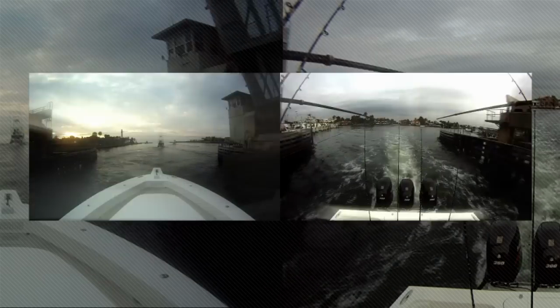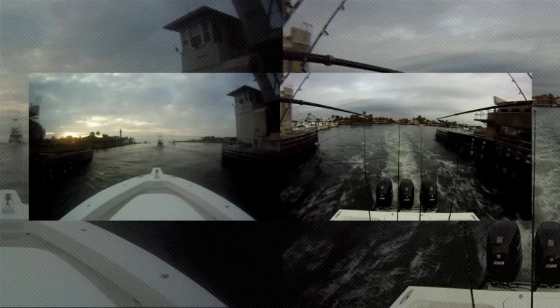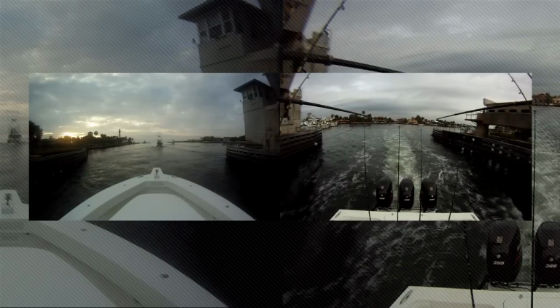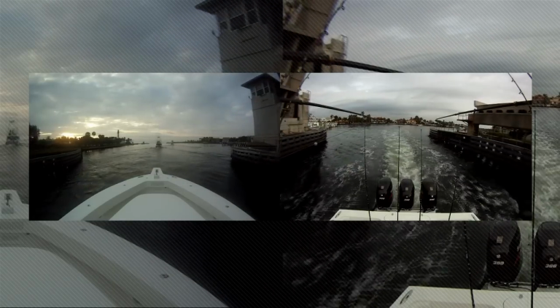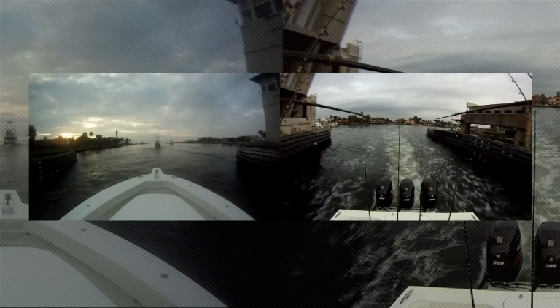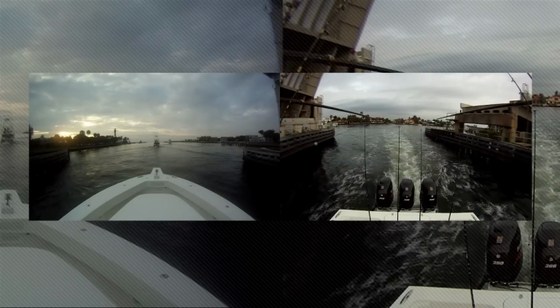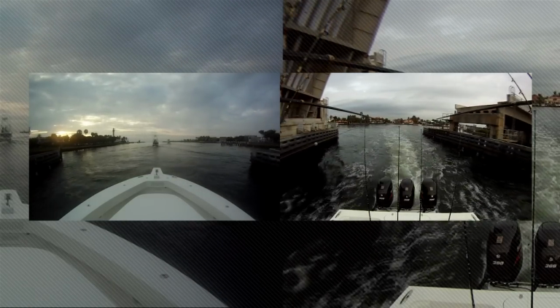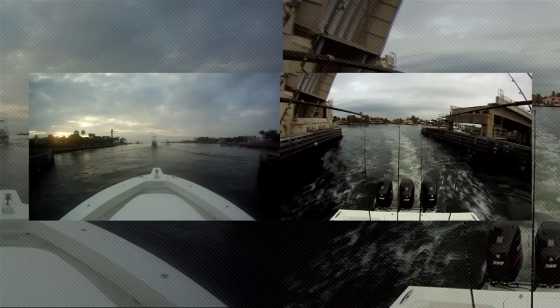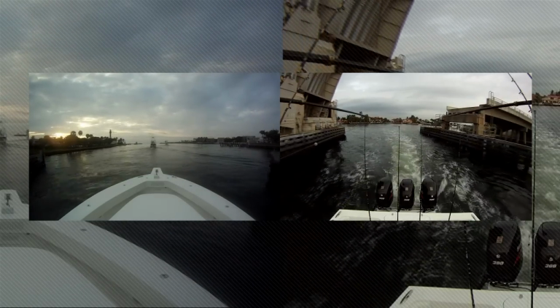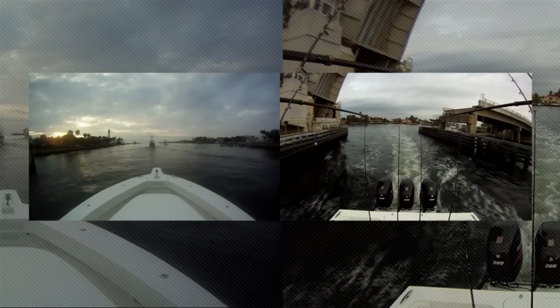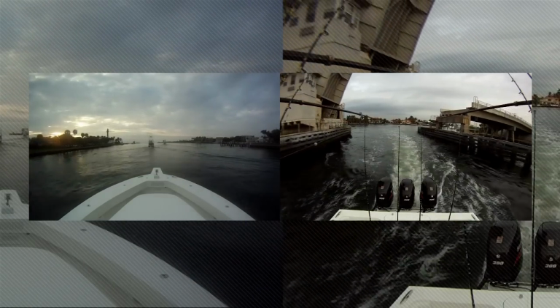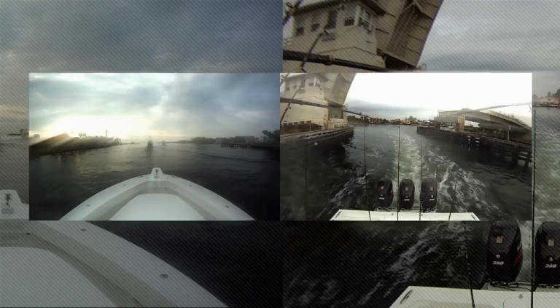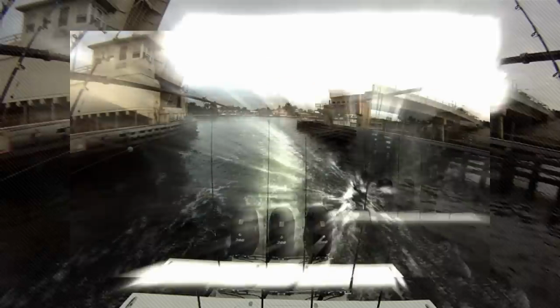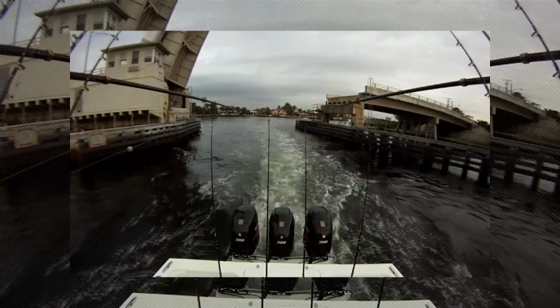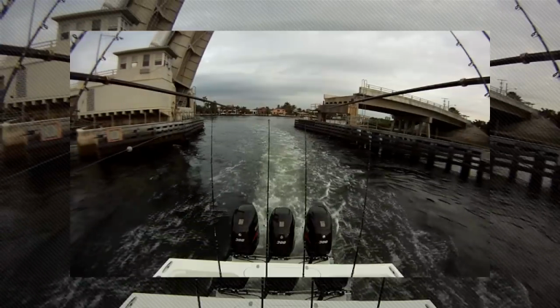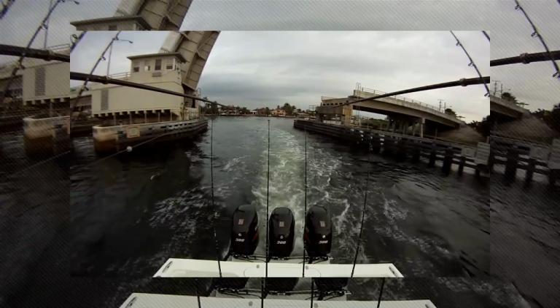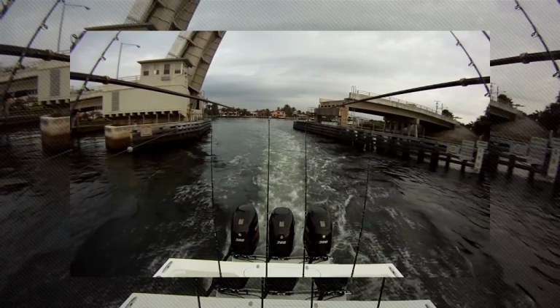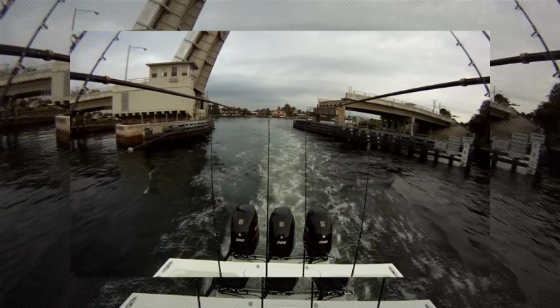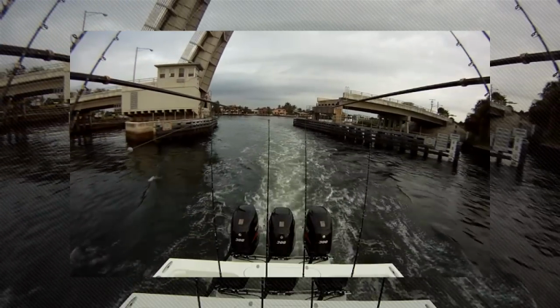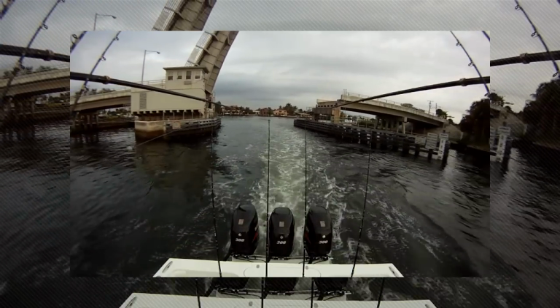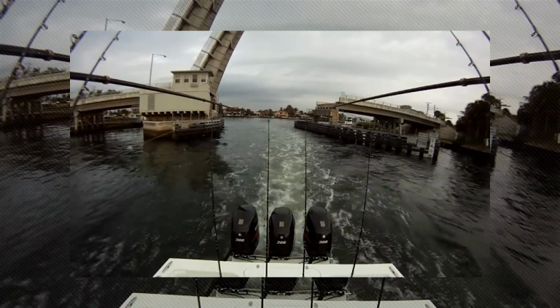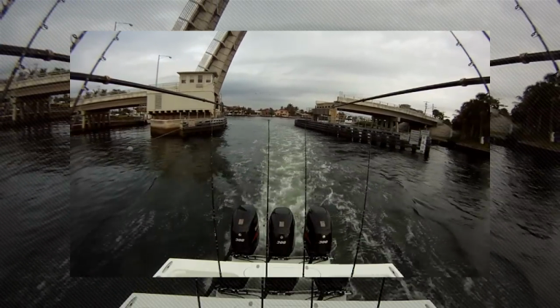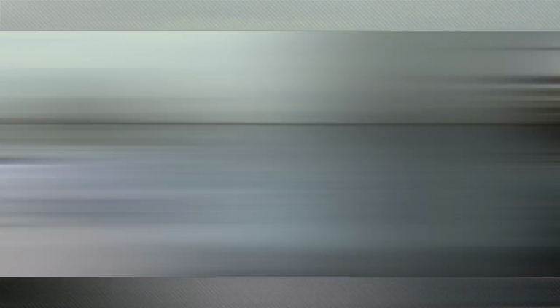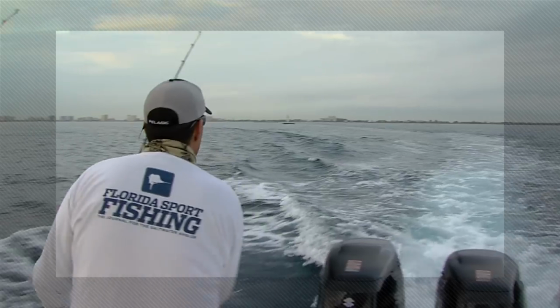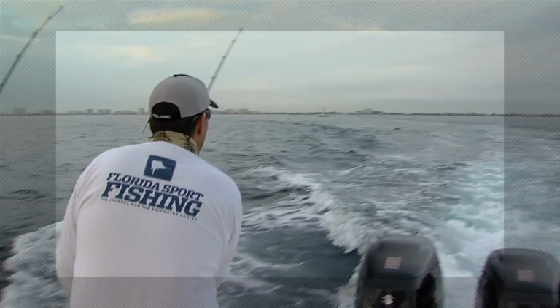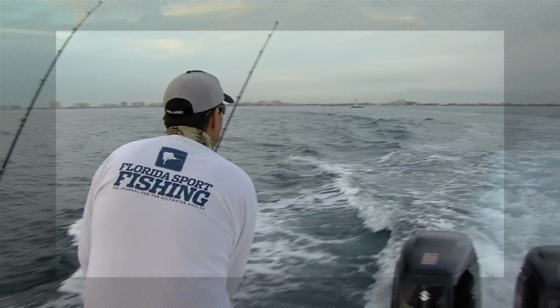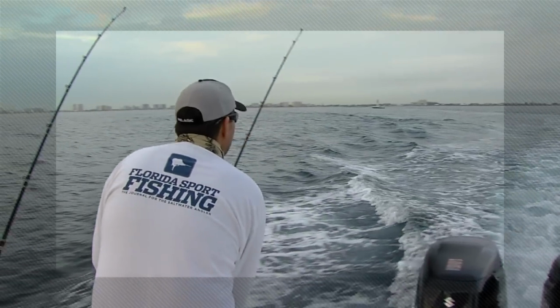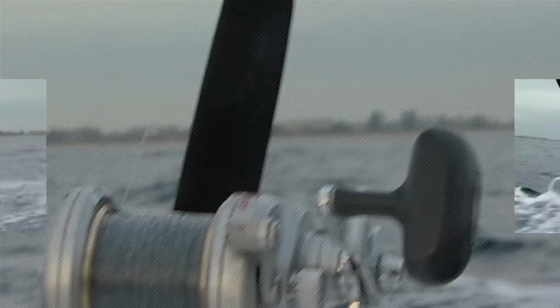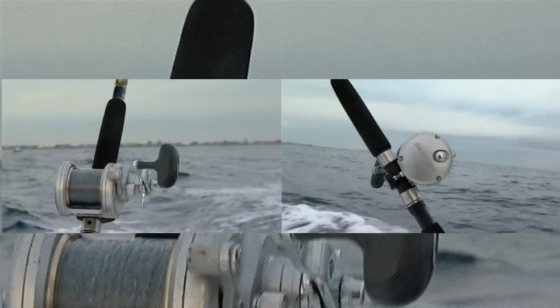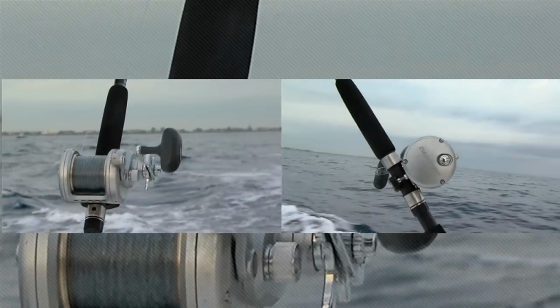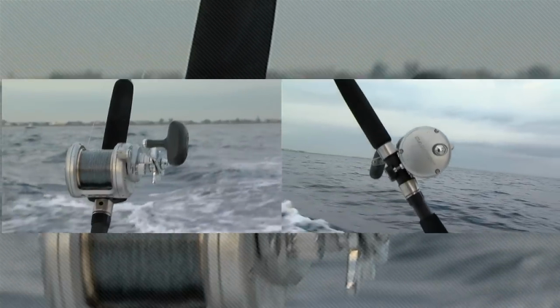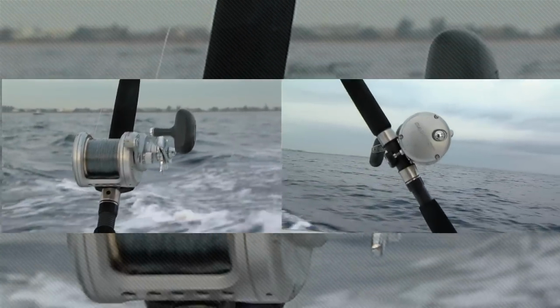This week on Florida Sportfishing, check out the hot bite our crew found as they headed out in Hillsborough Inland.